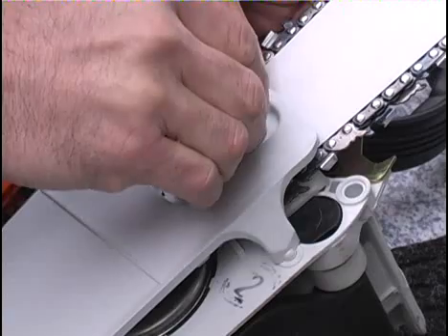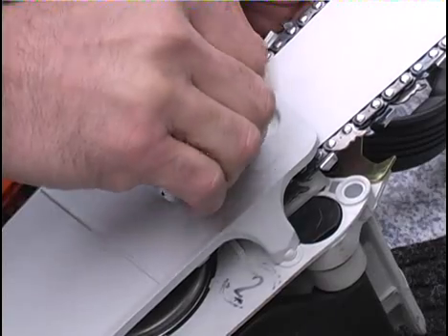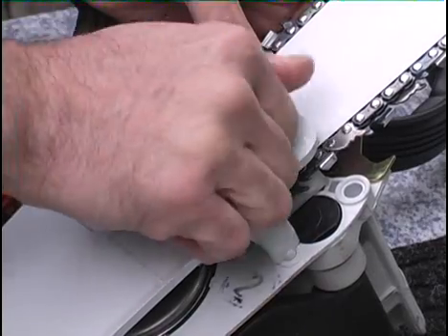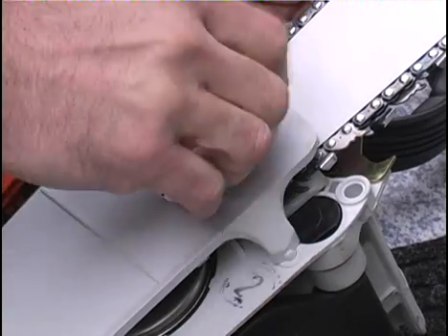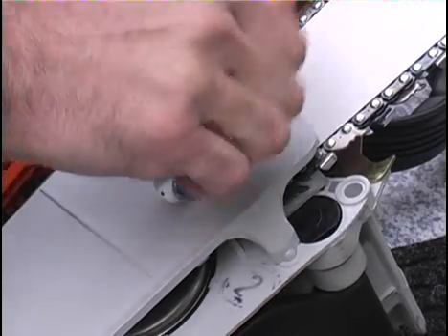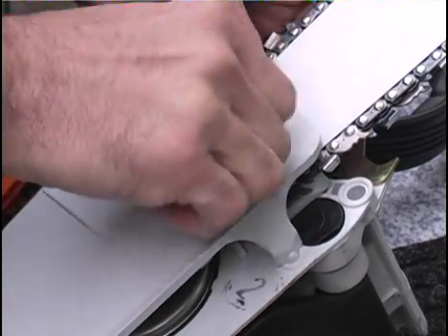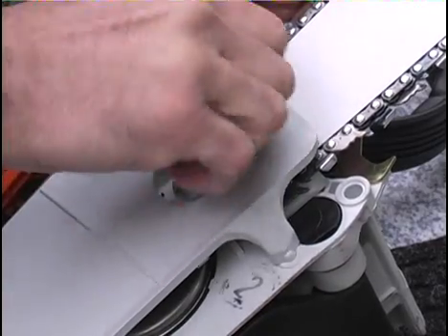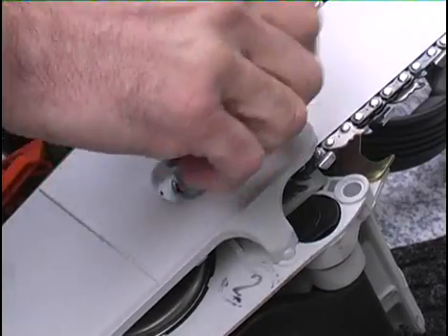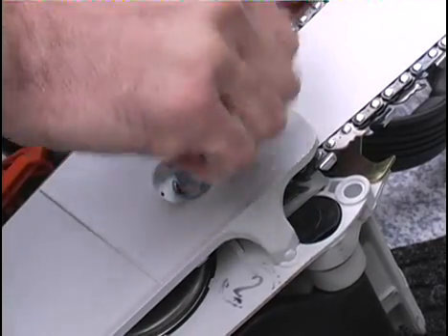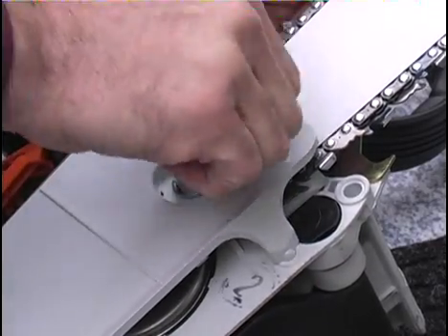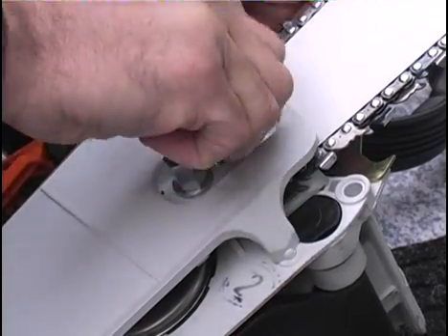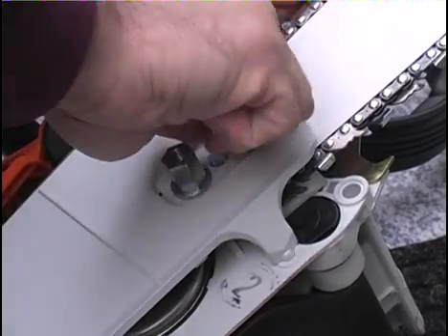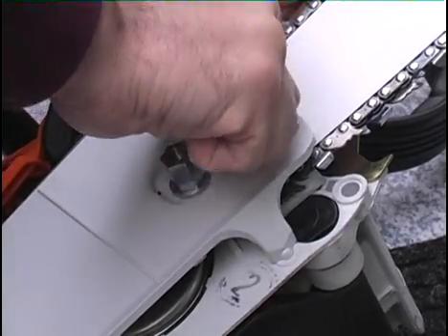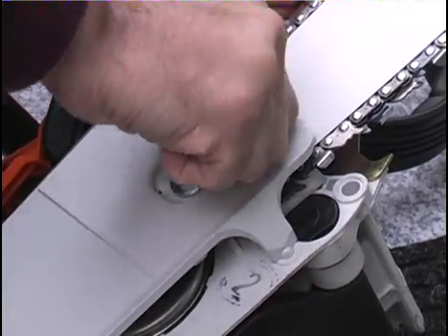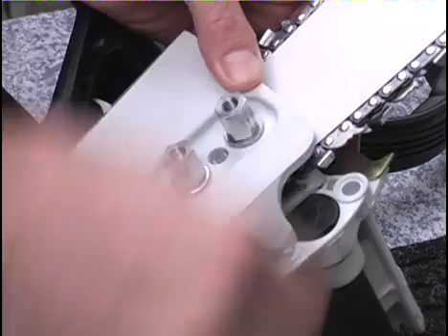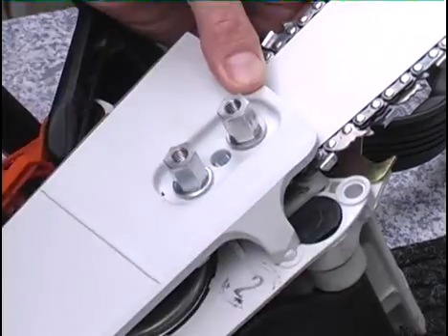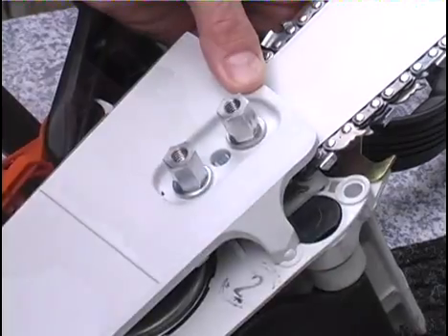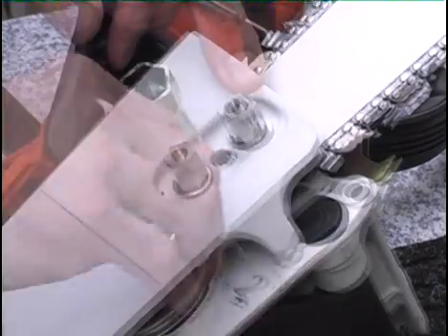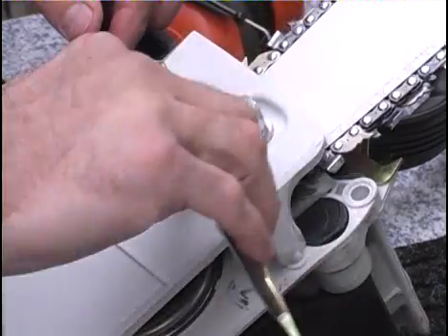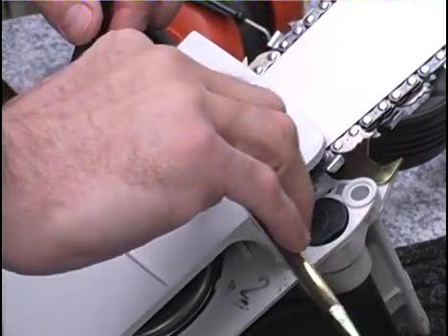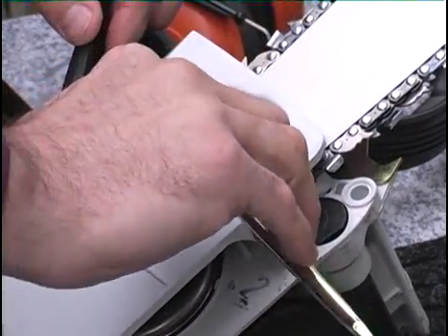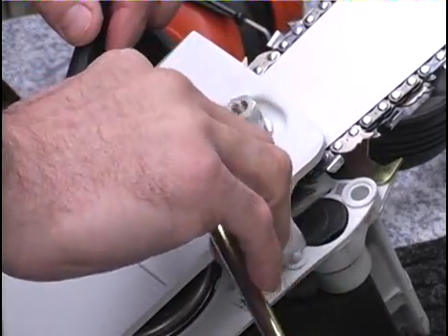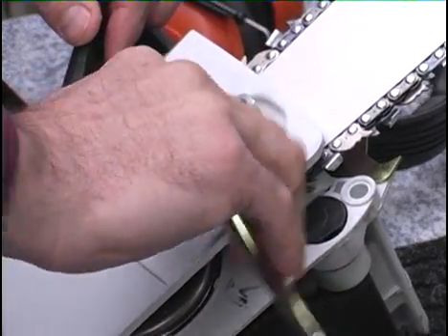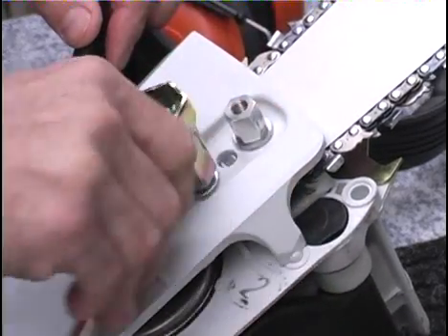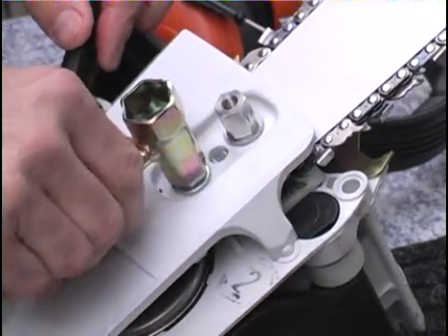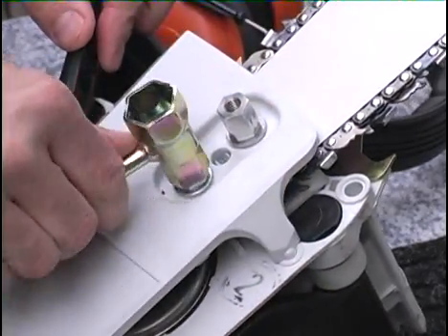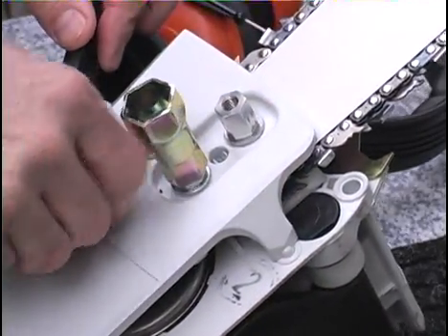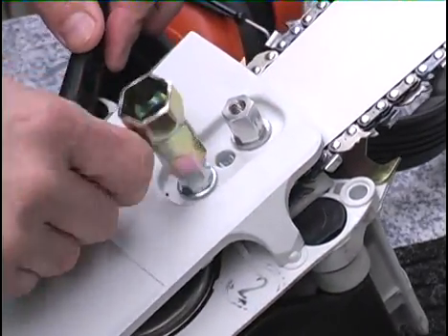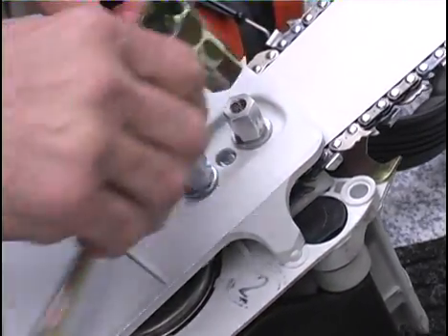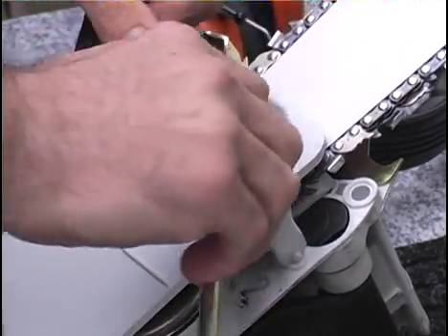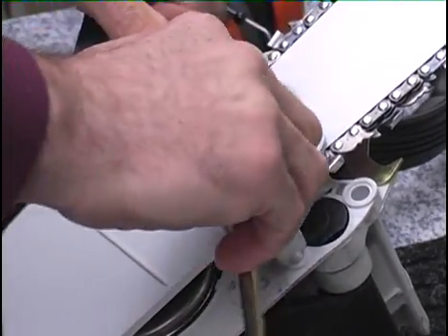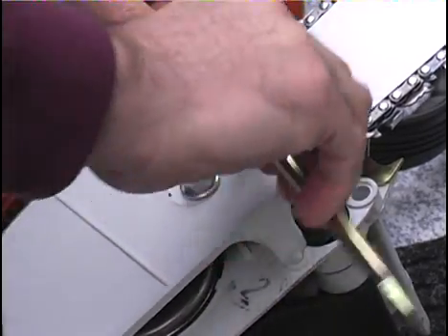After placing a washer over each bar stud, thread the two standoffs onto the studs and tighten securely with the wrench.